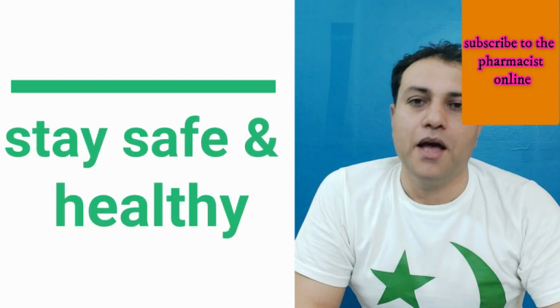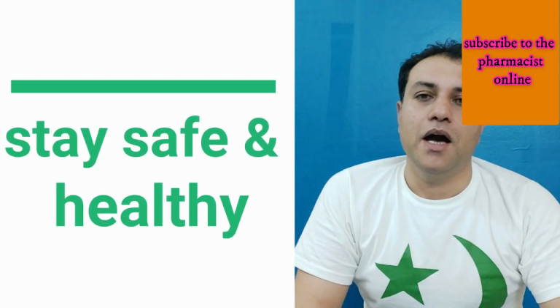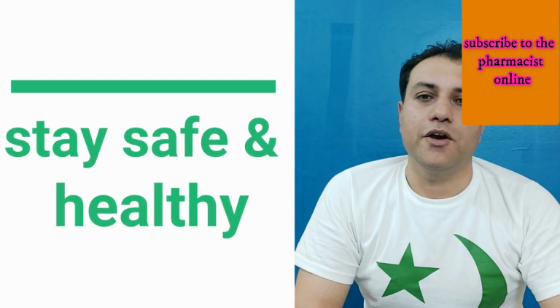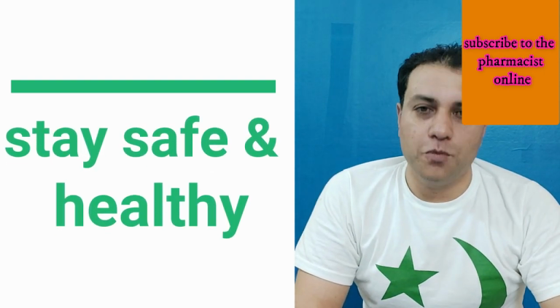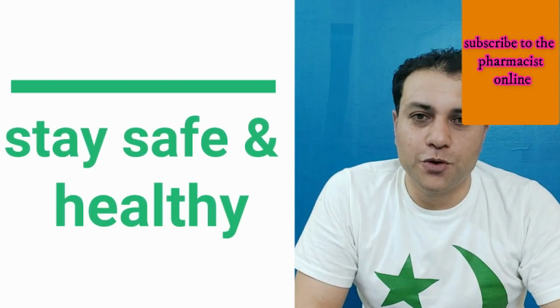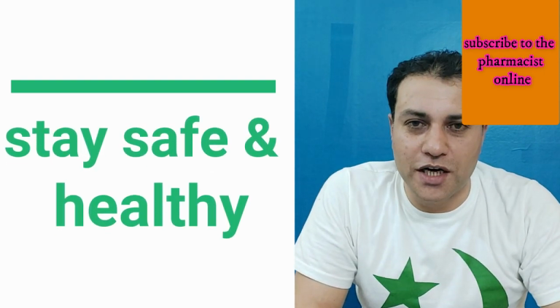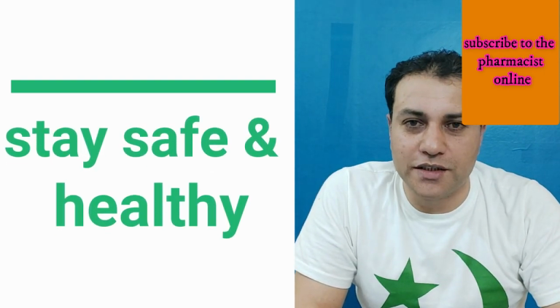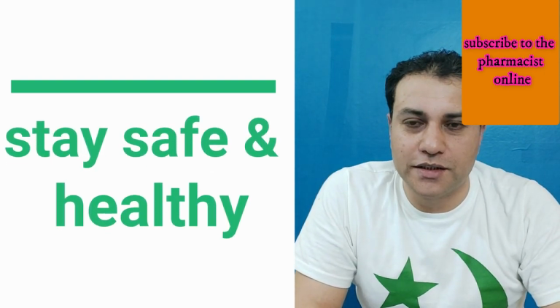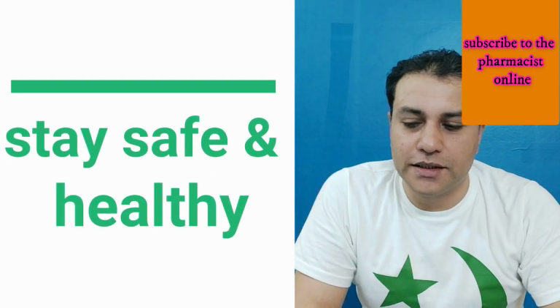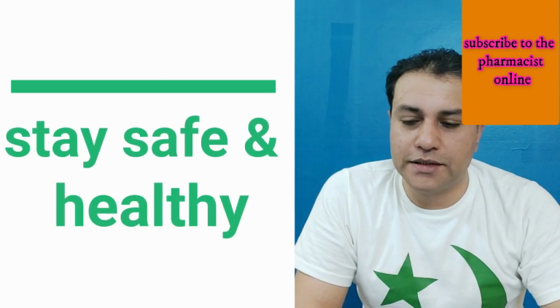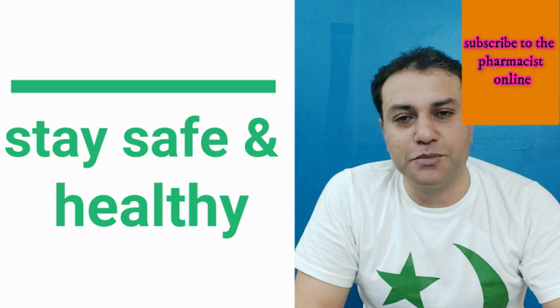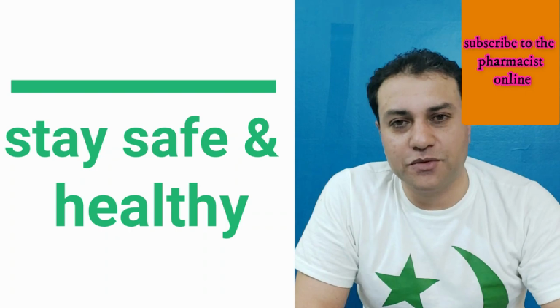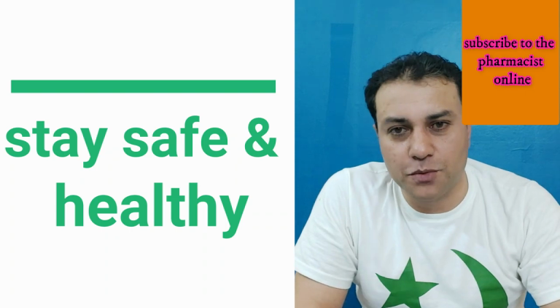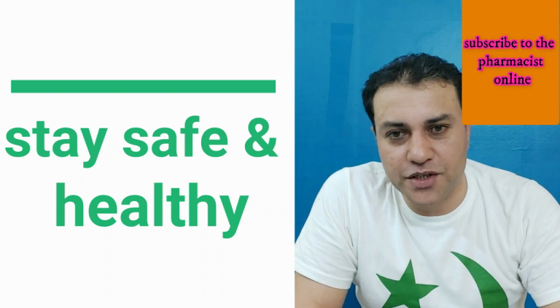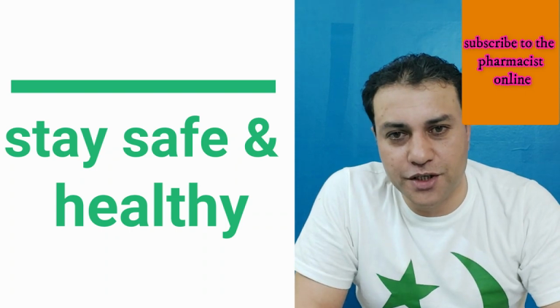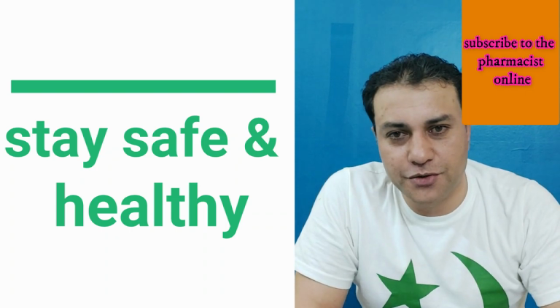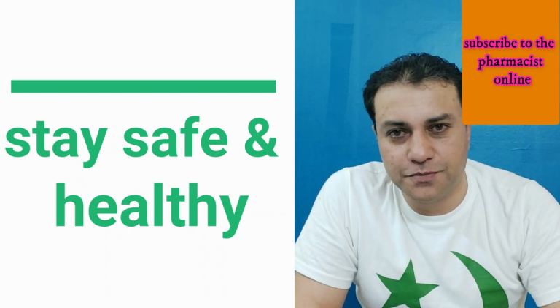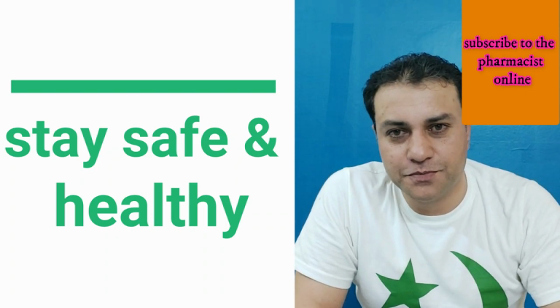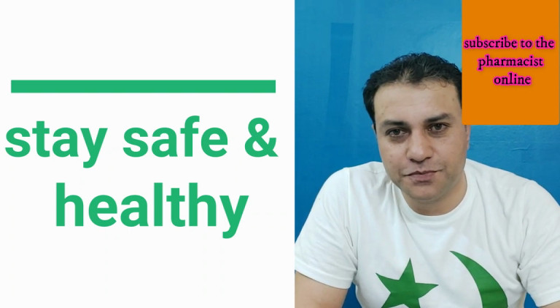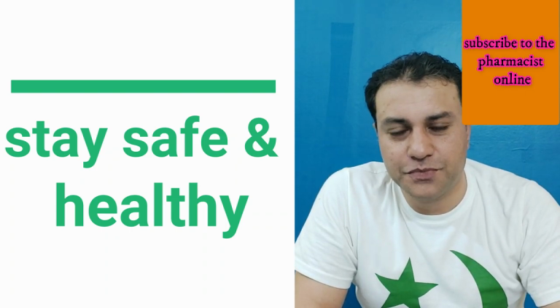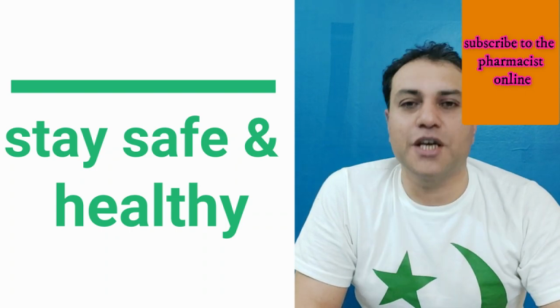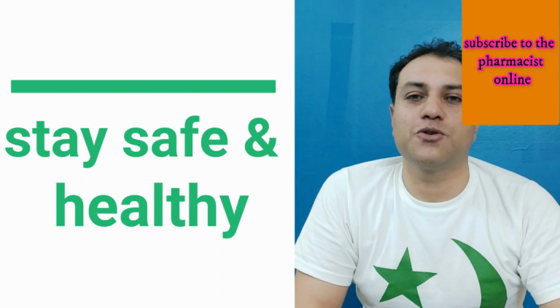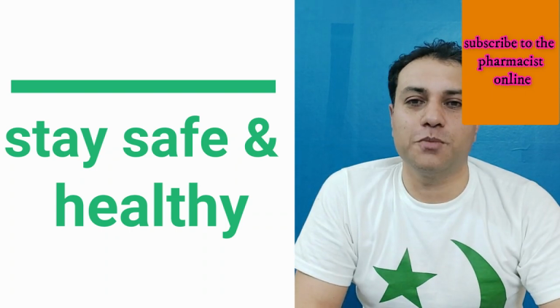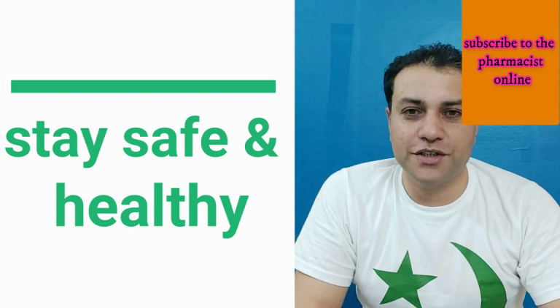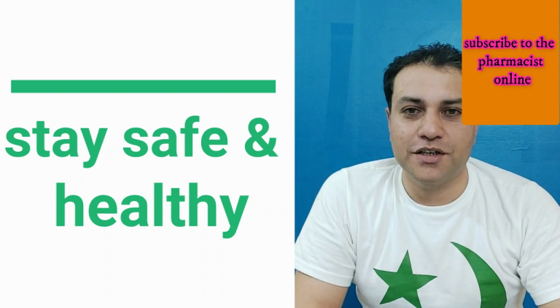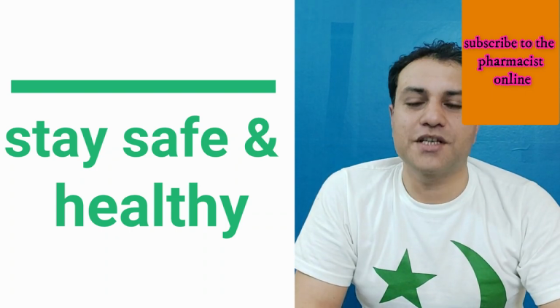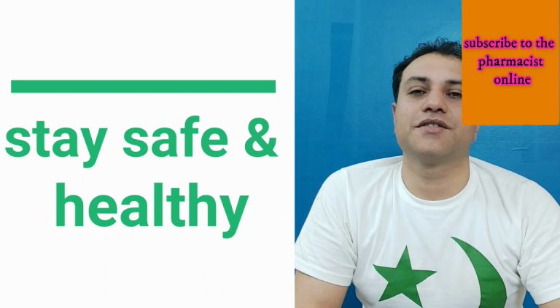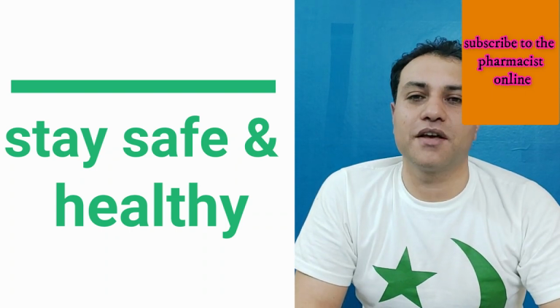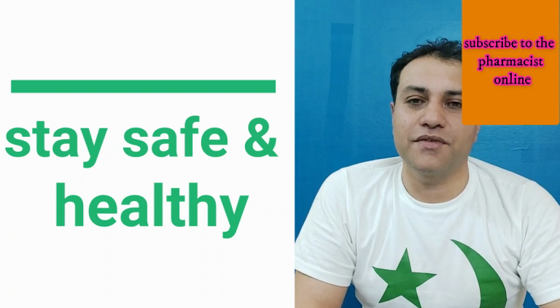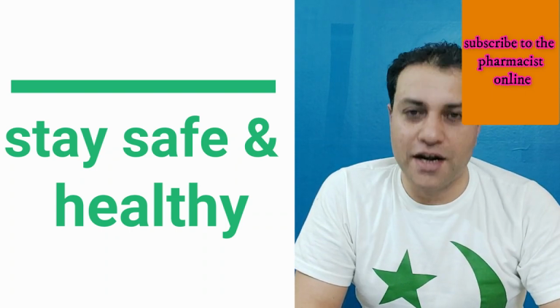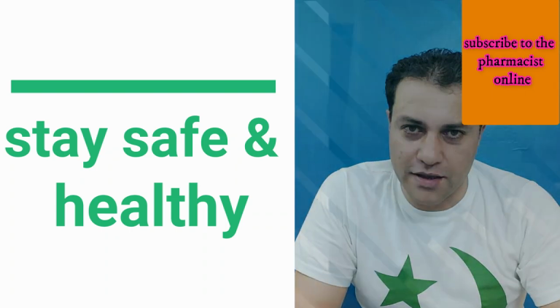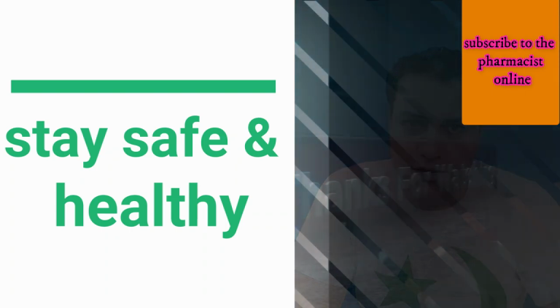I hope you learned something from this video. Thank you so much. Stay safe and healthy.